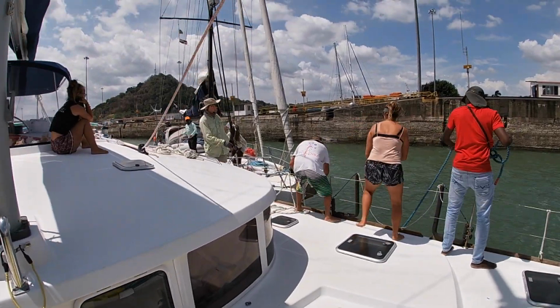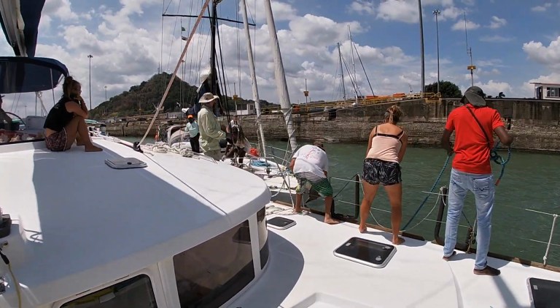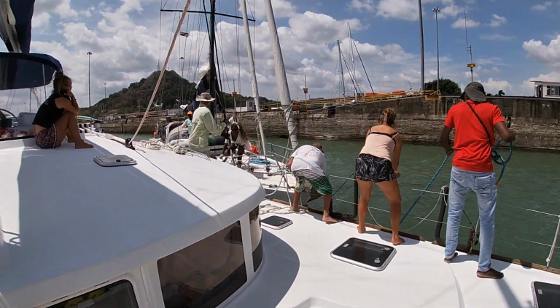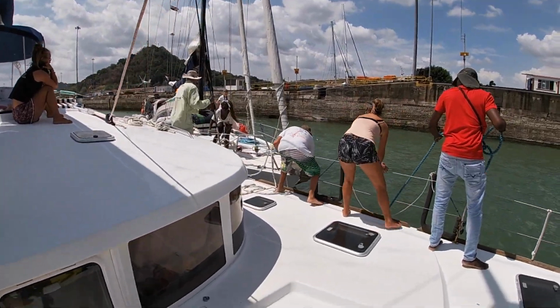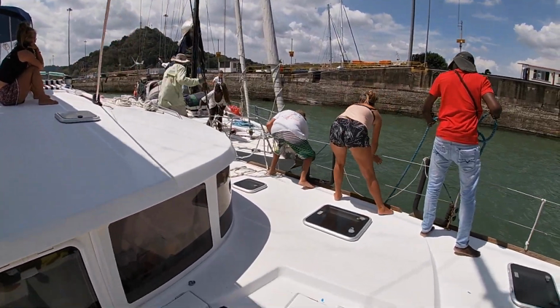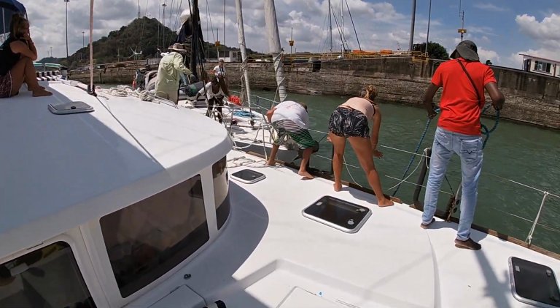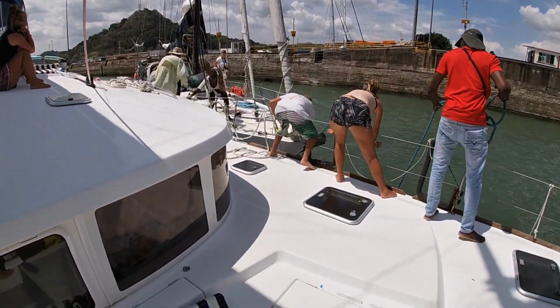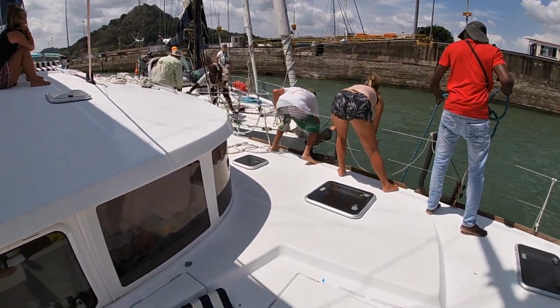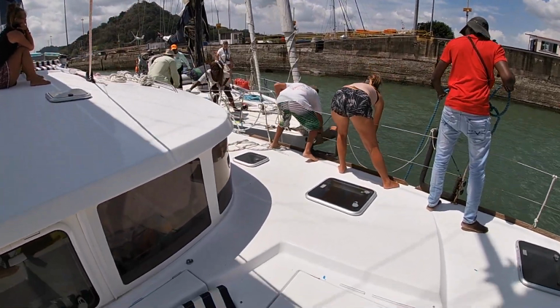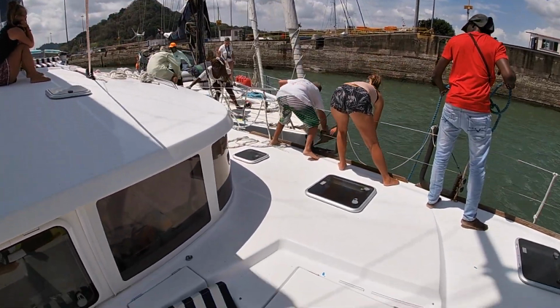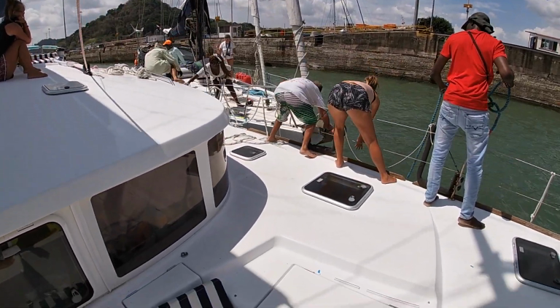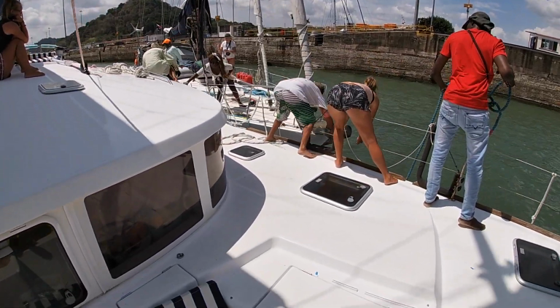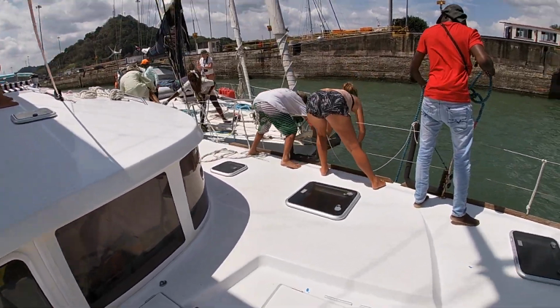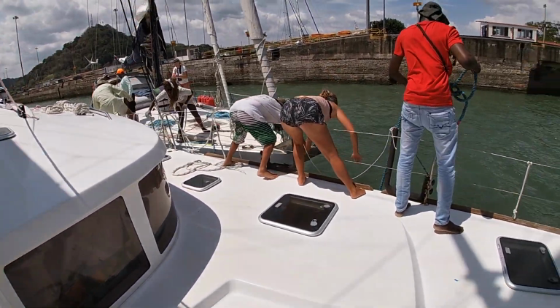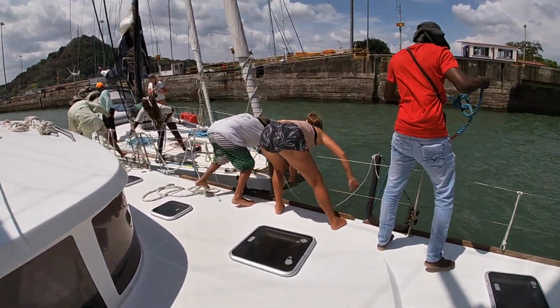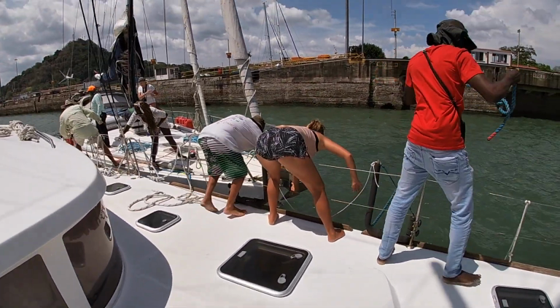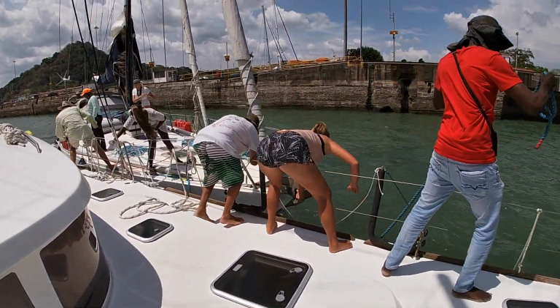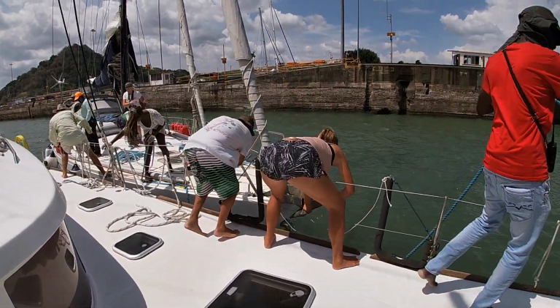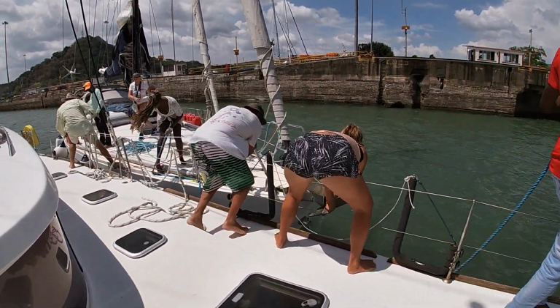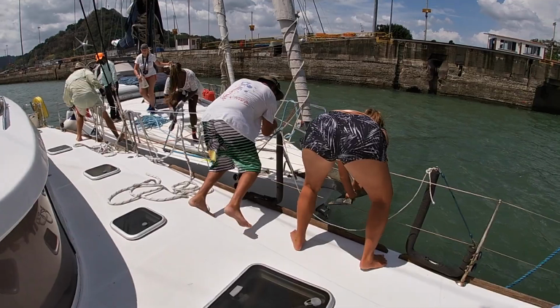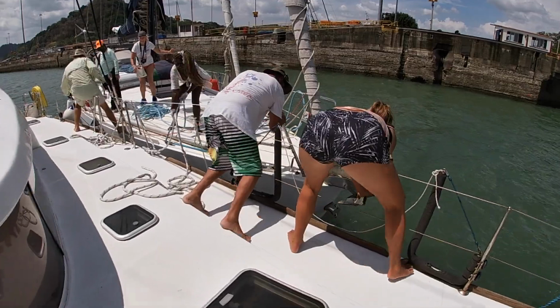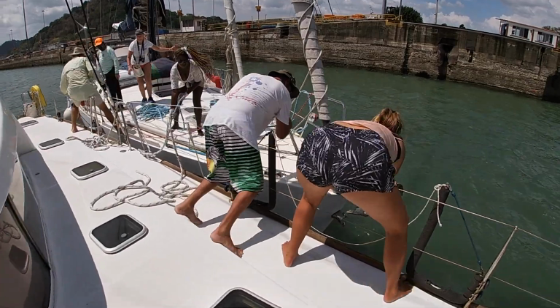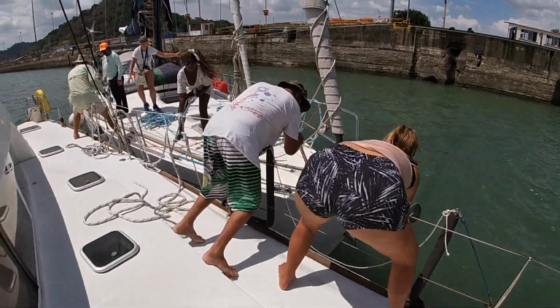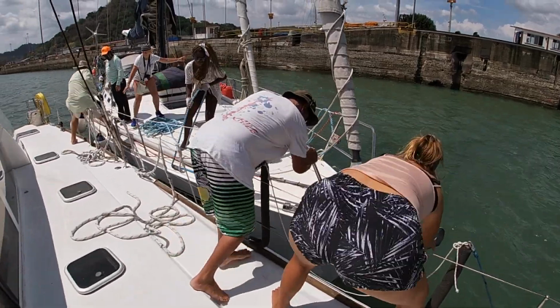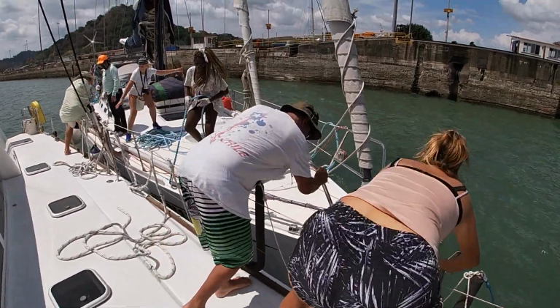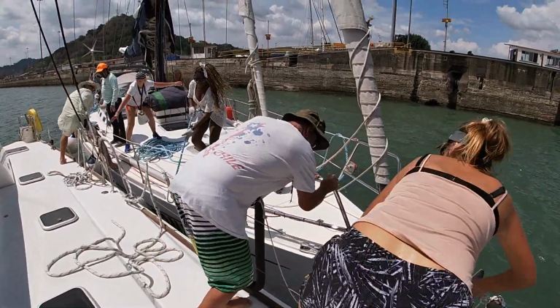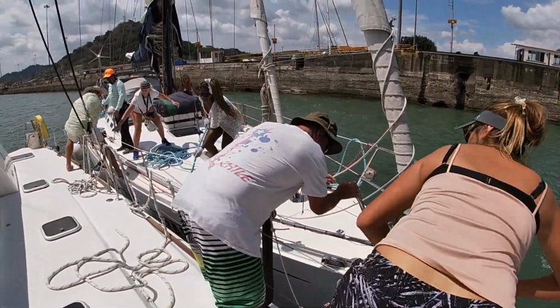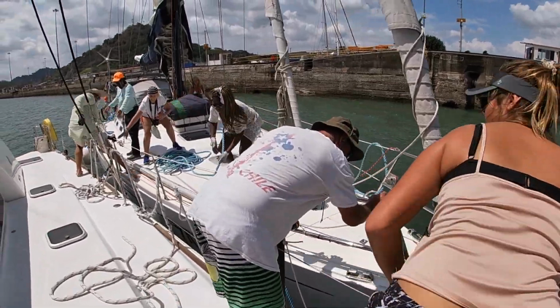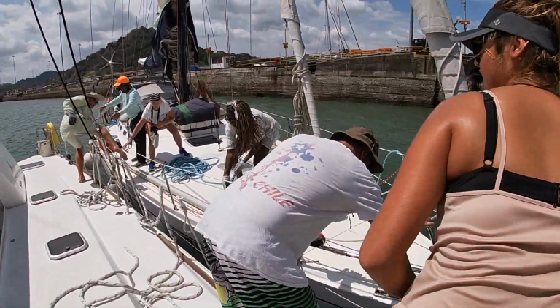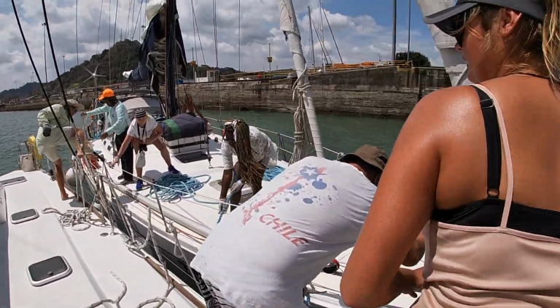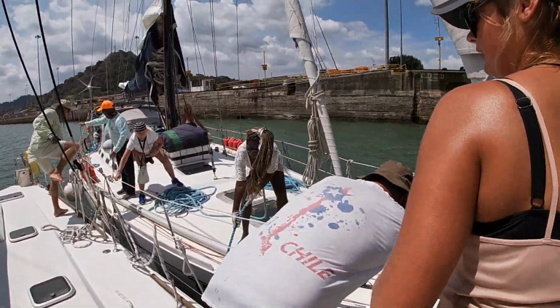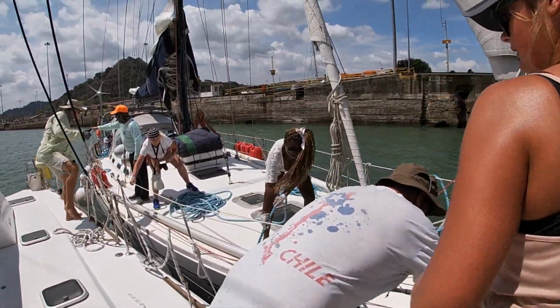Unlike the previous day, this time we had to raft and unraft to another boat inside each lock.